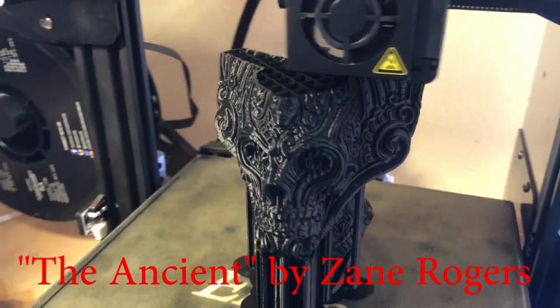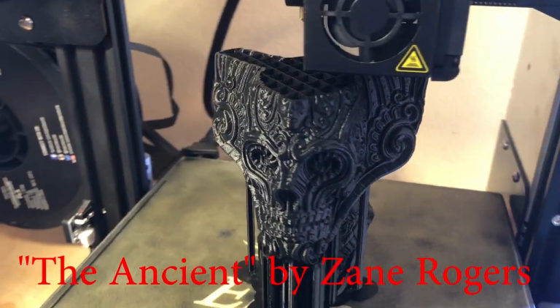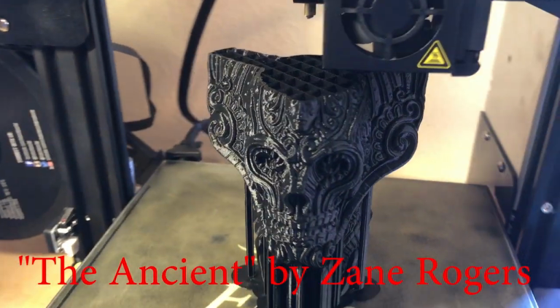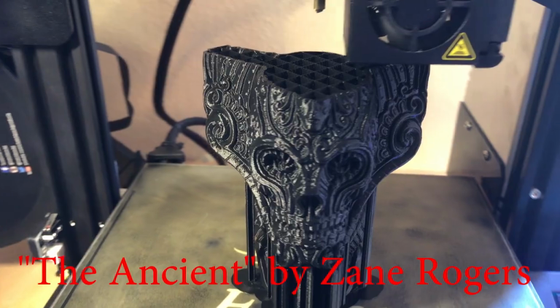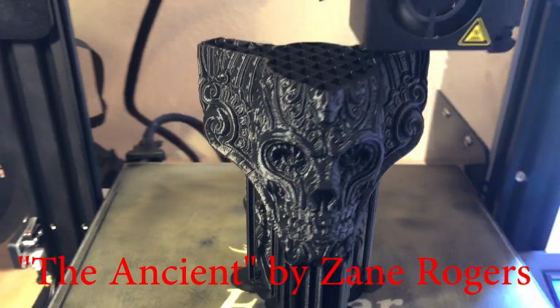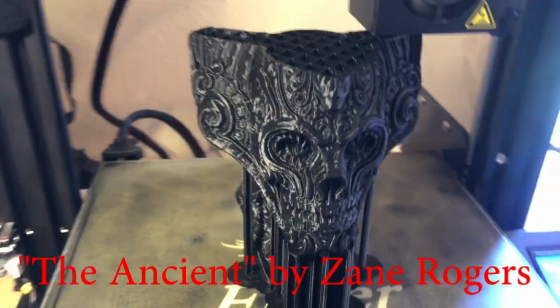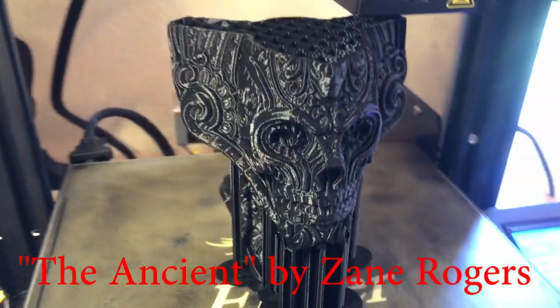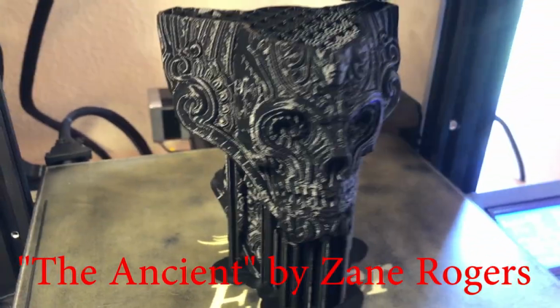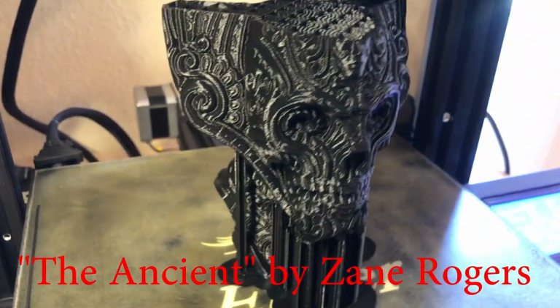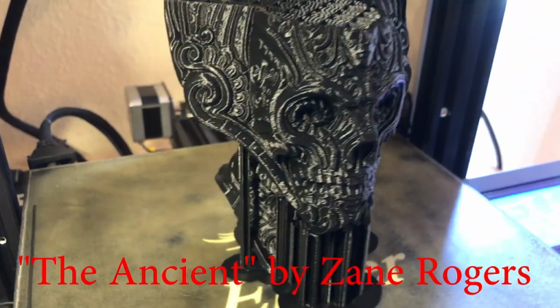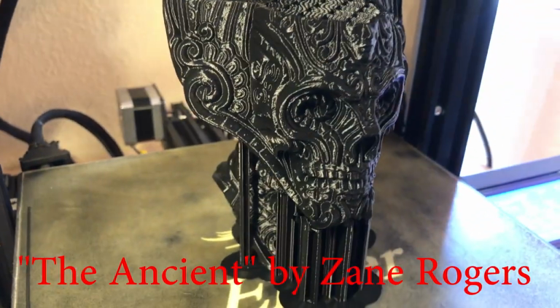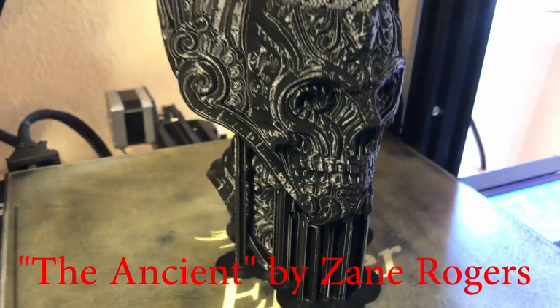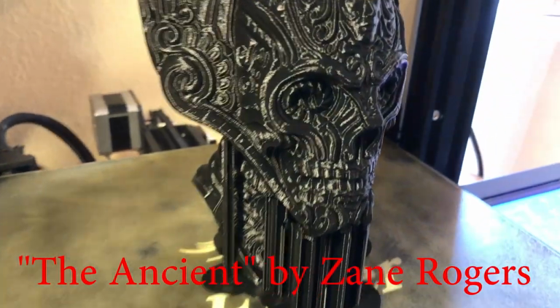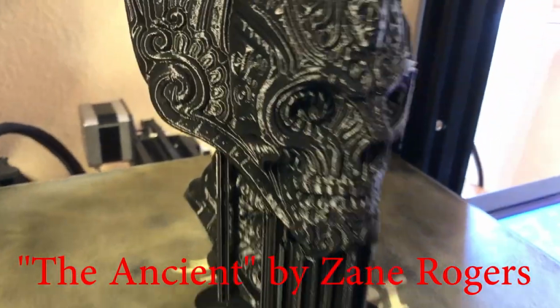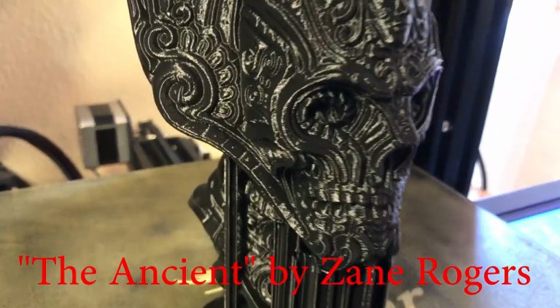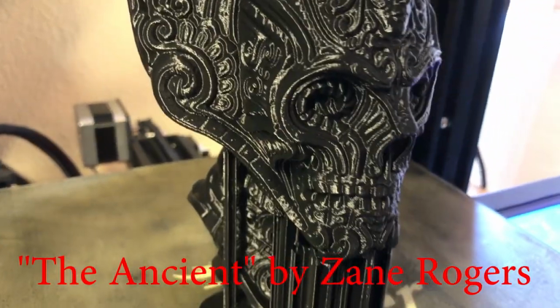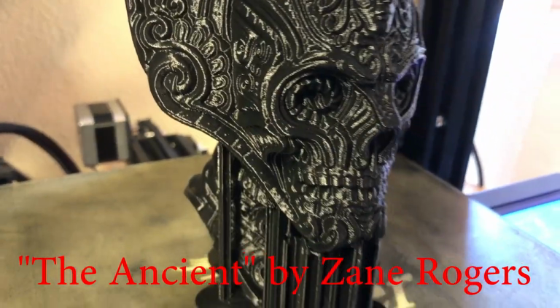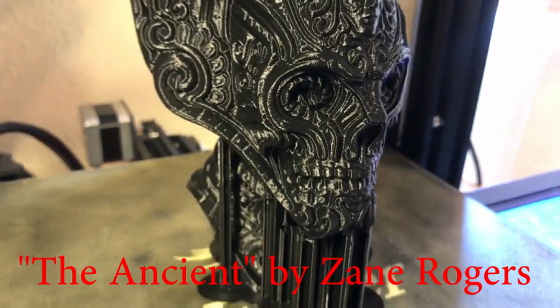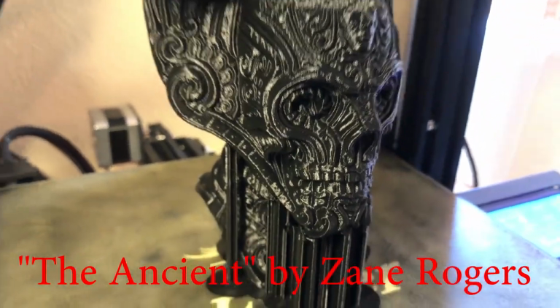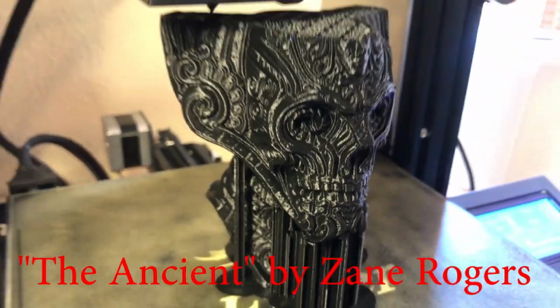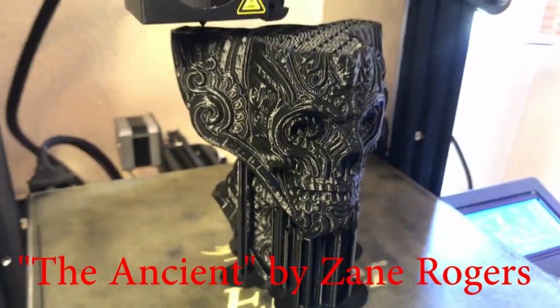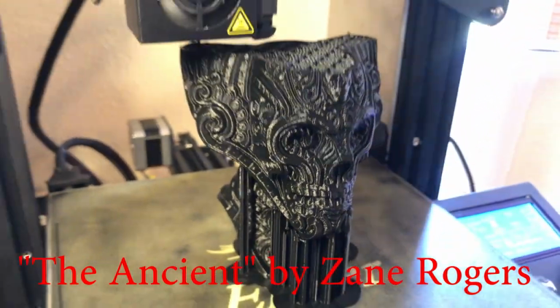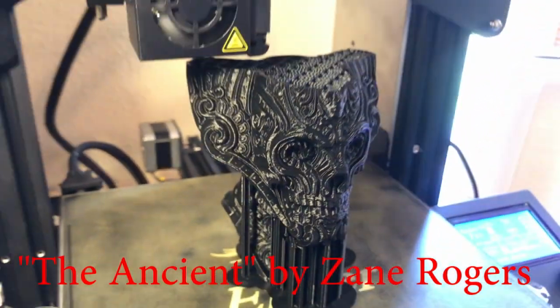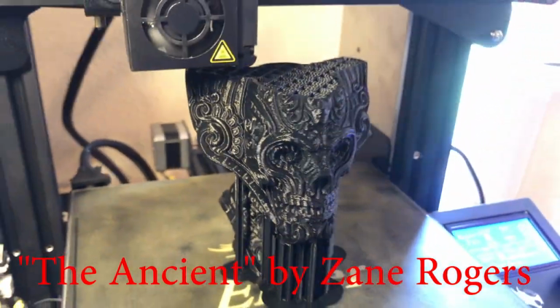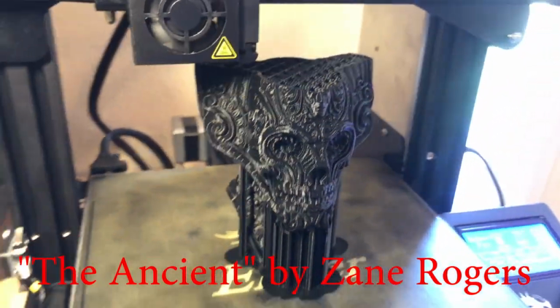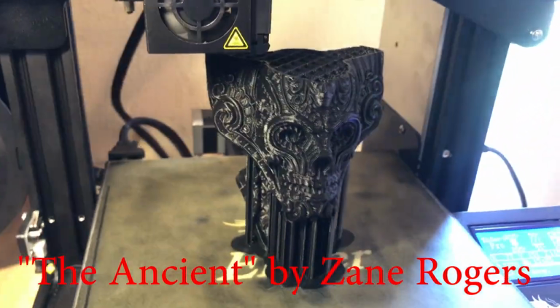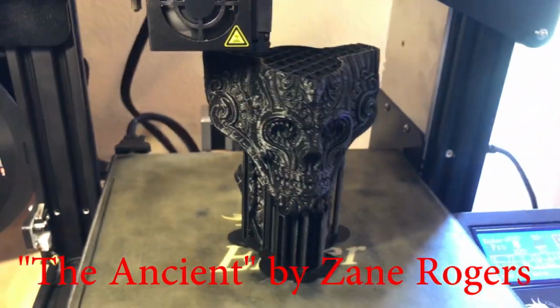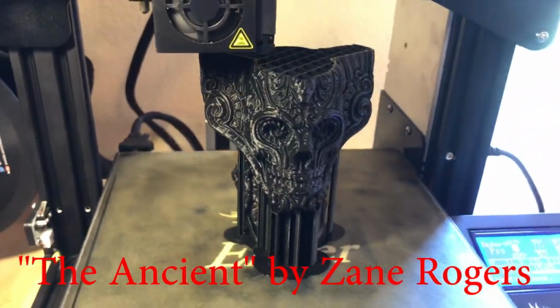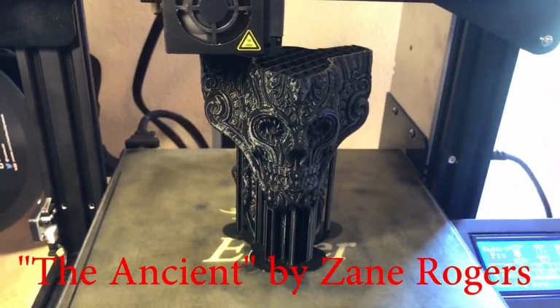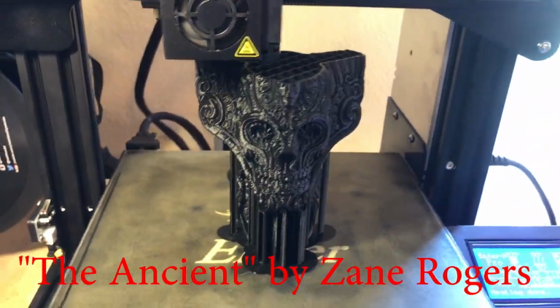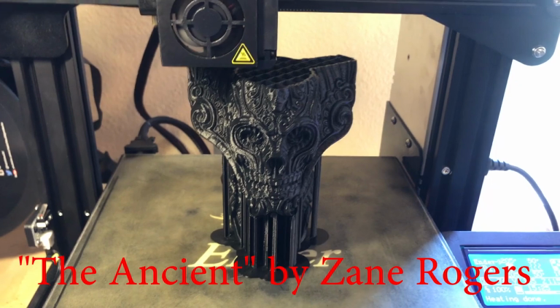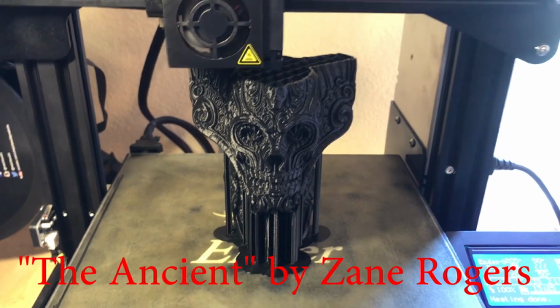This is a model called the Ancient by a designer named Zane Rogers. I think it's a great looking model, so I cast one in bronze.